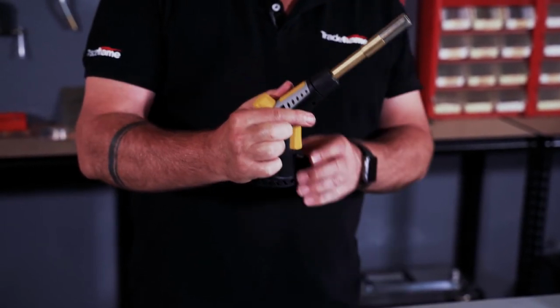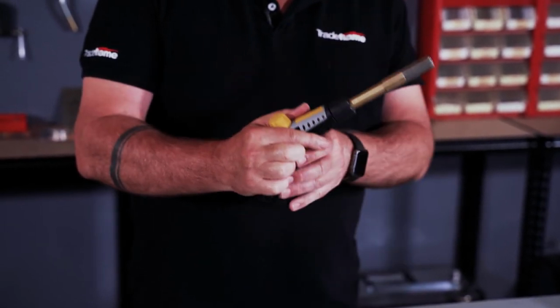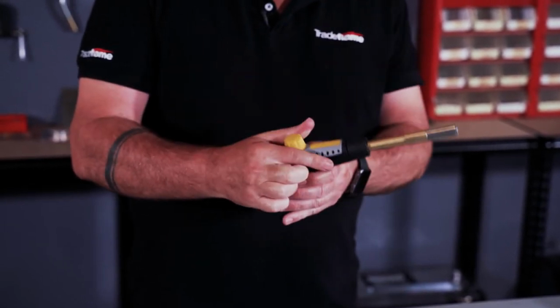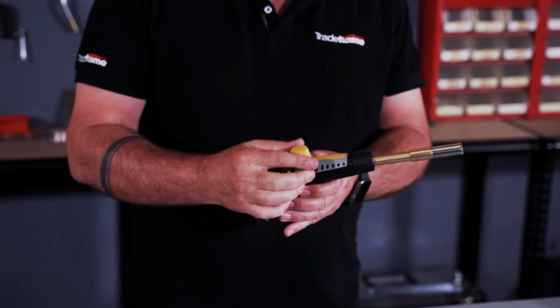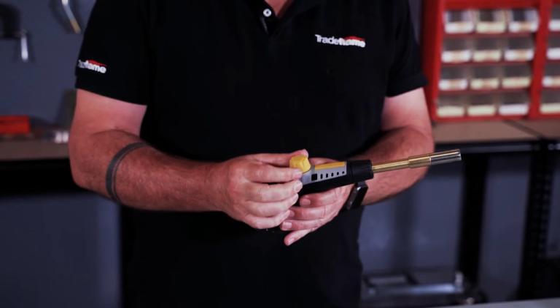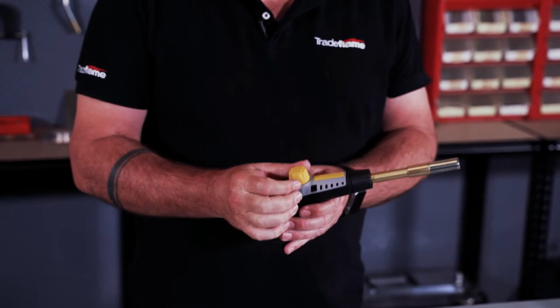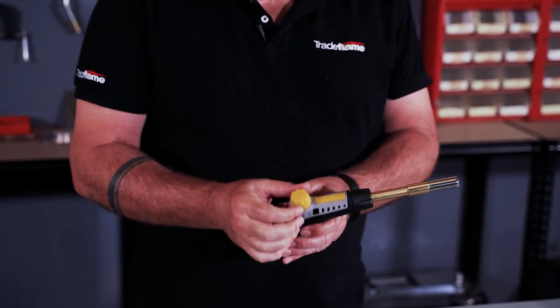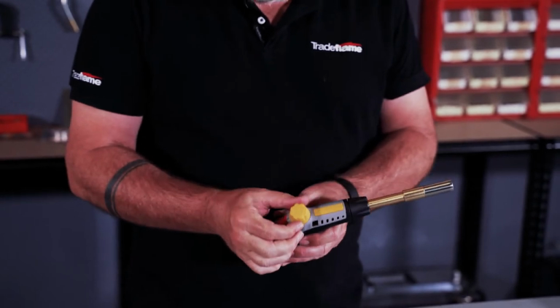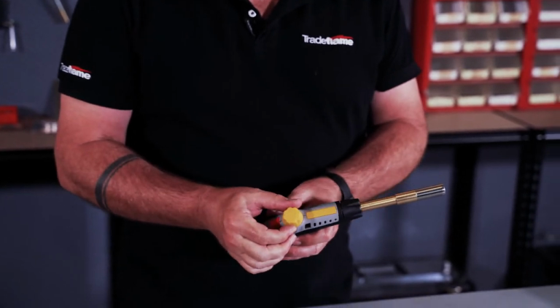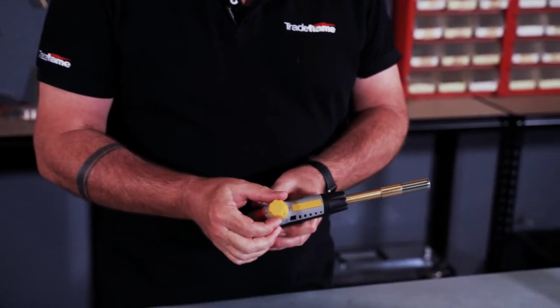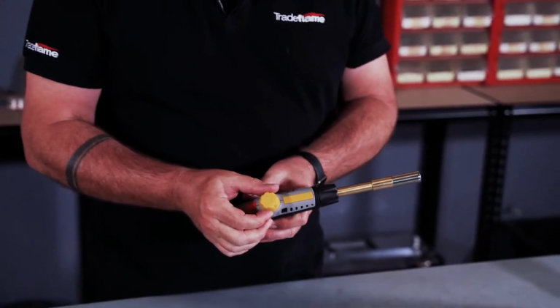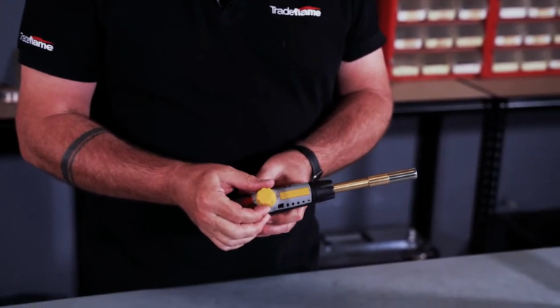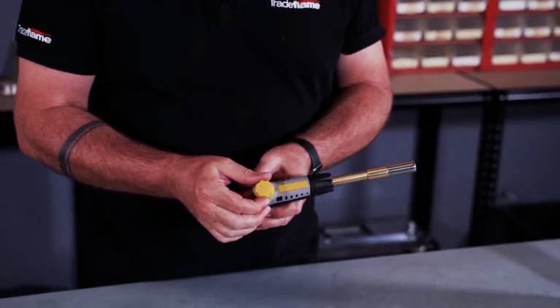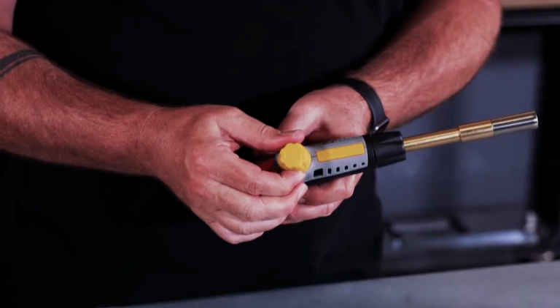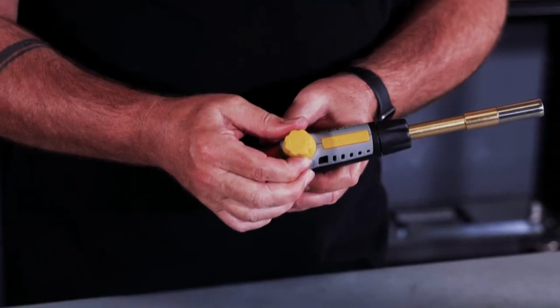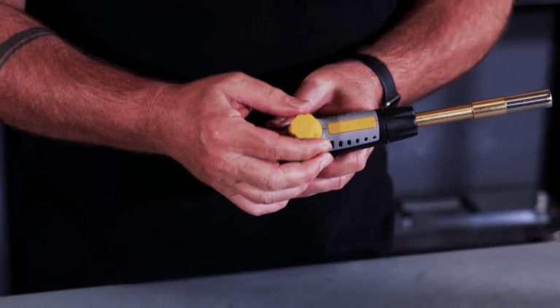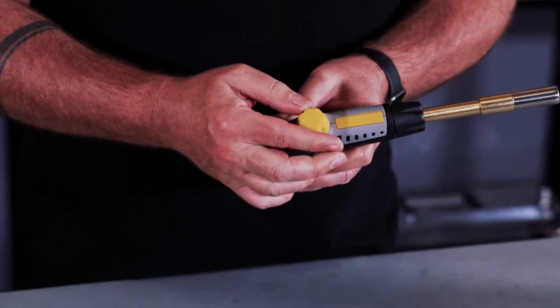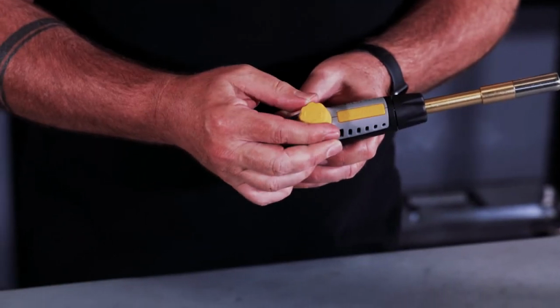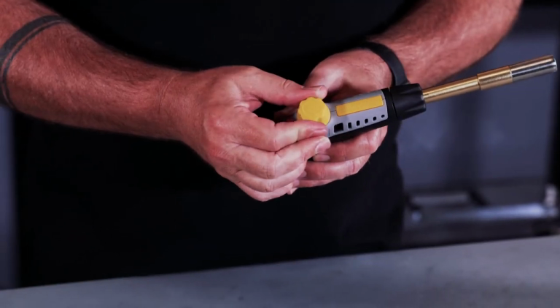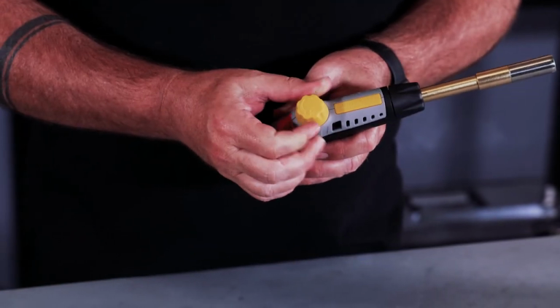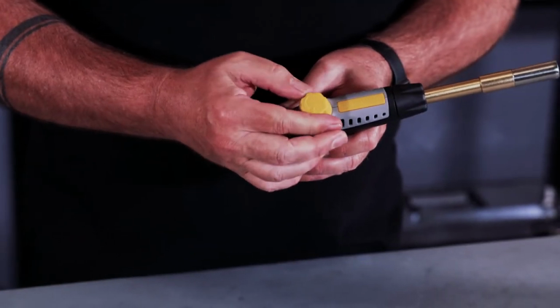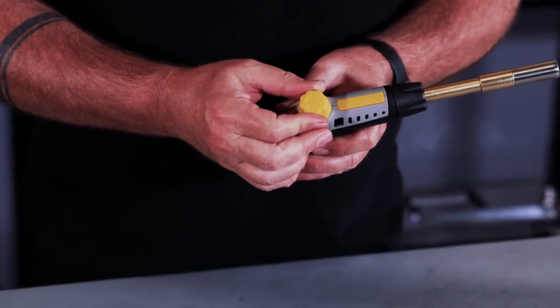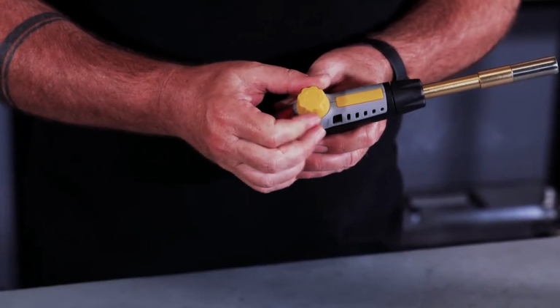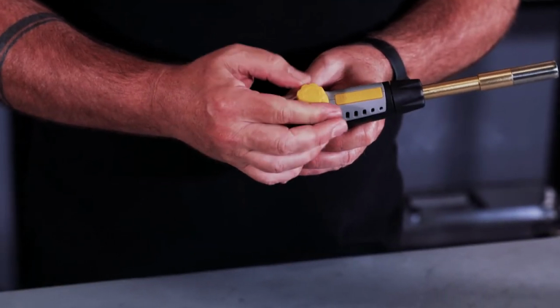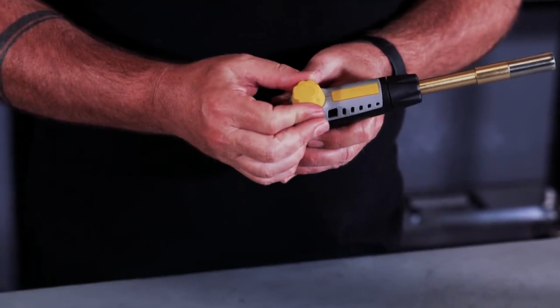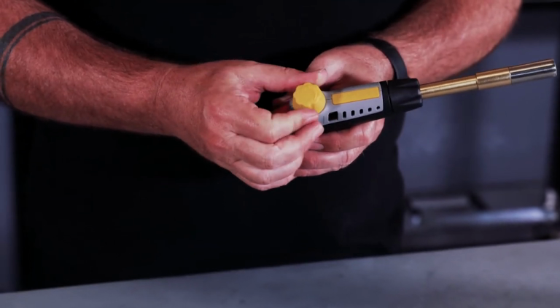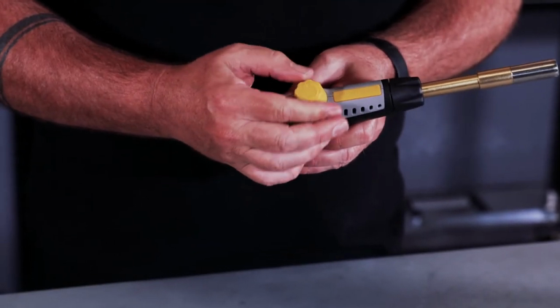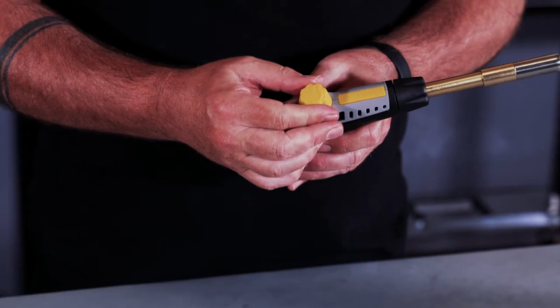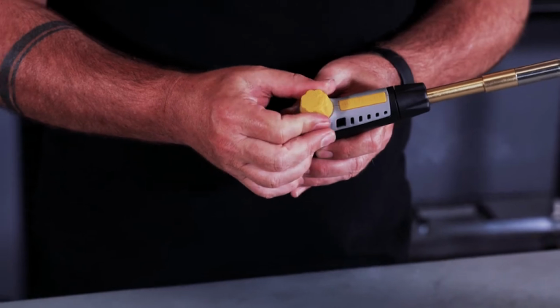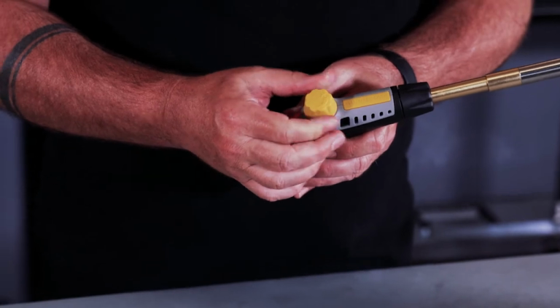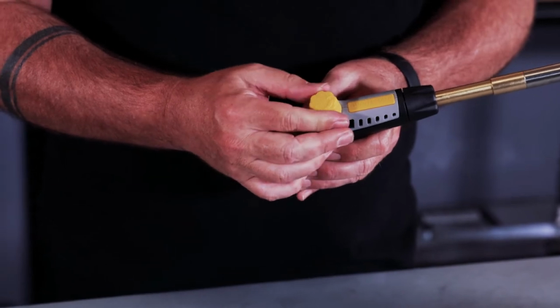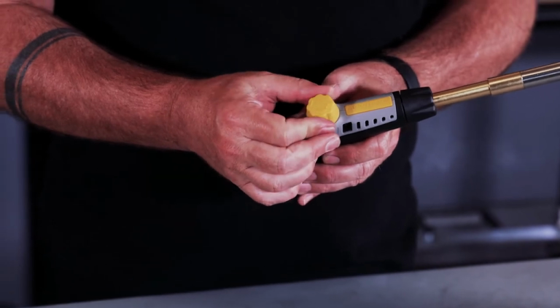Up here we have the flame control knob to manage your flame for the particular job that you're actually doing.